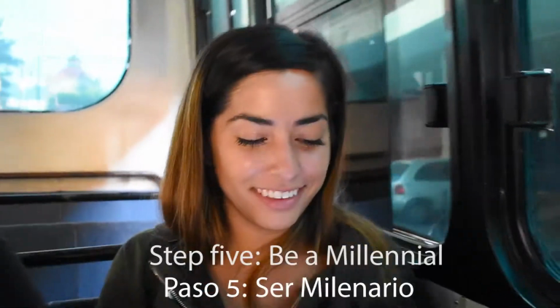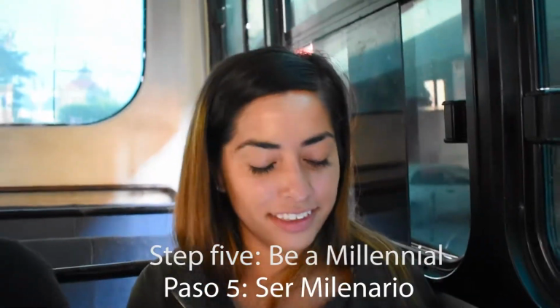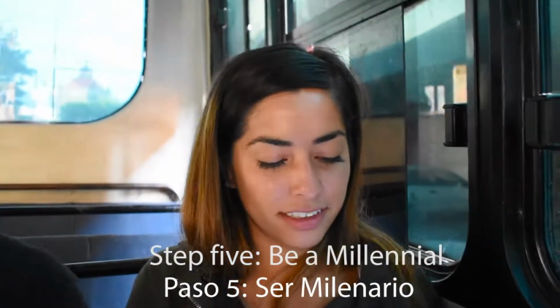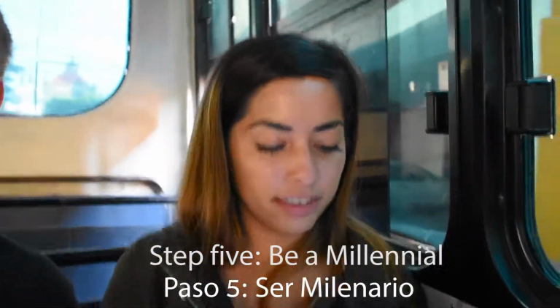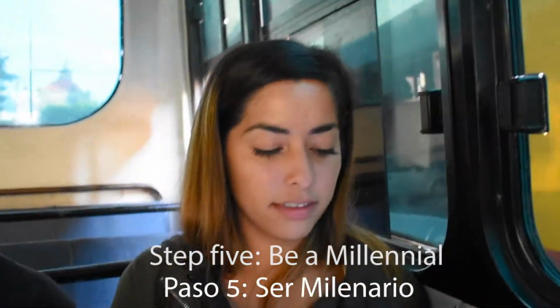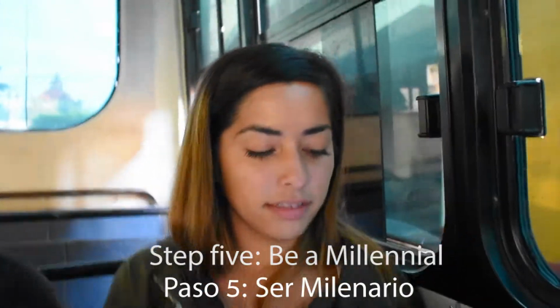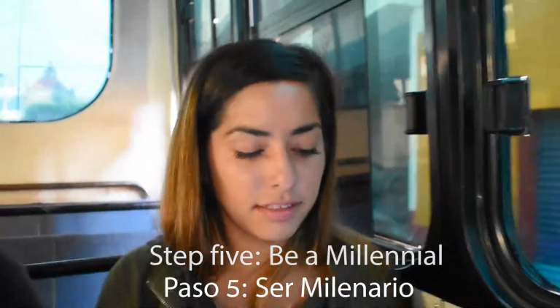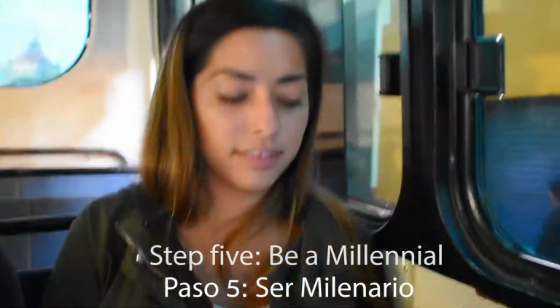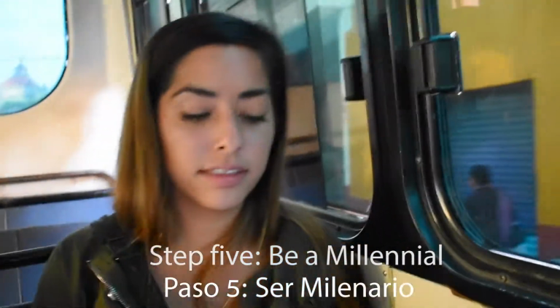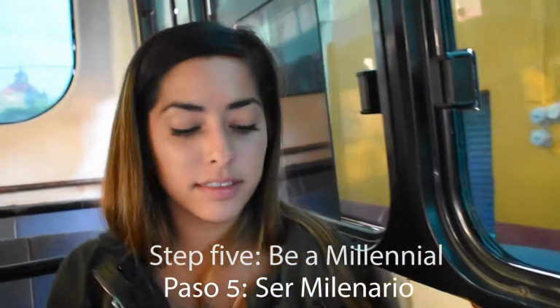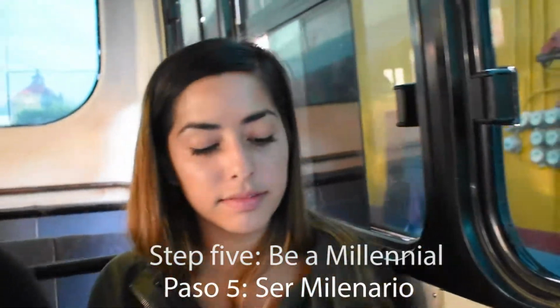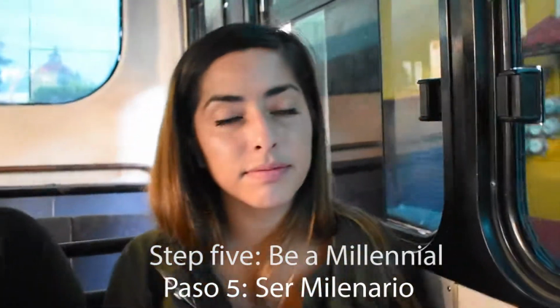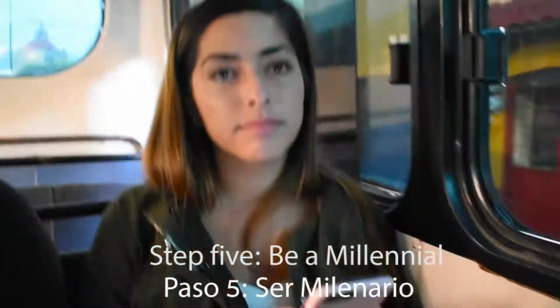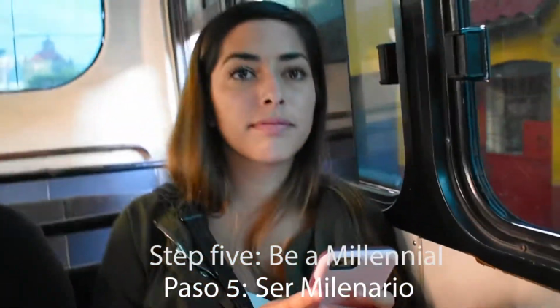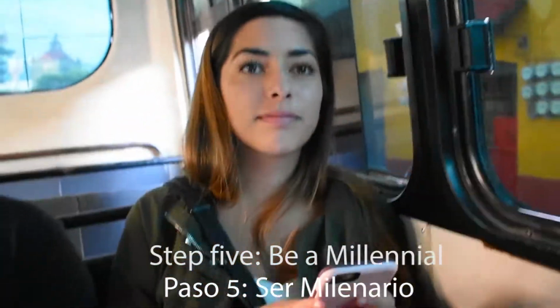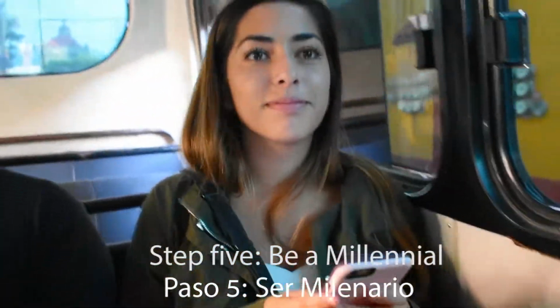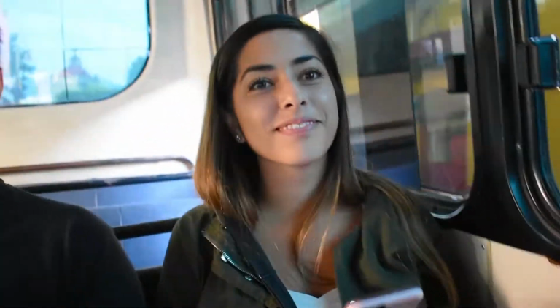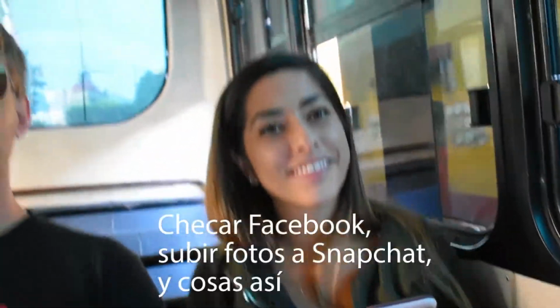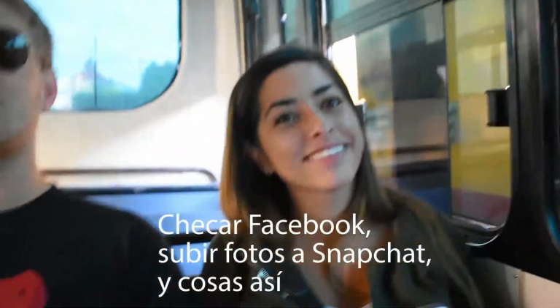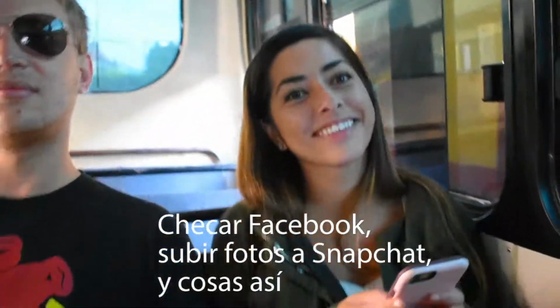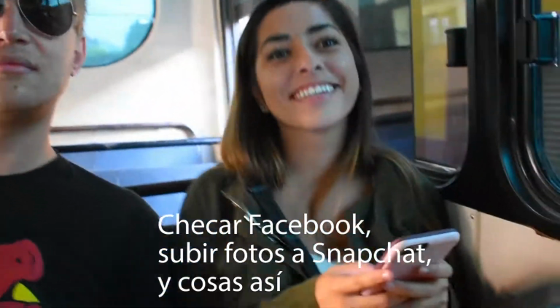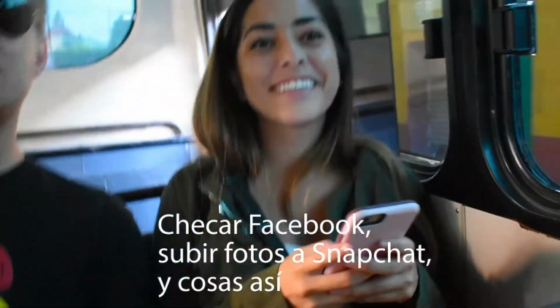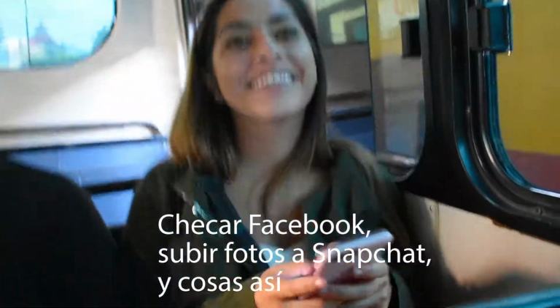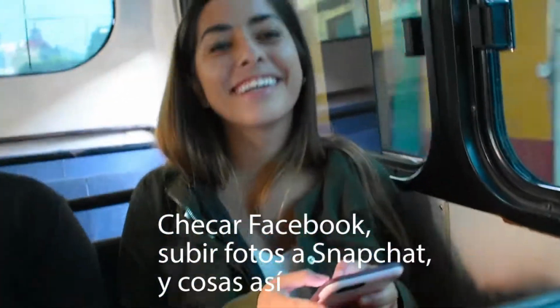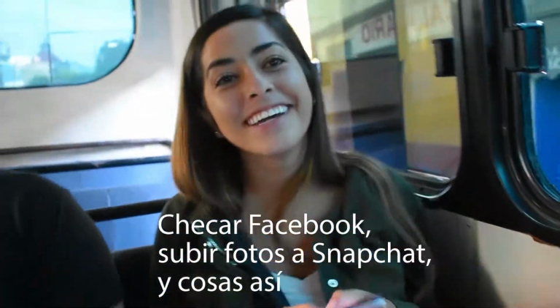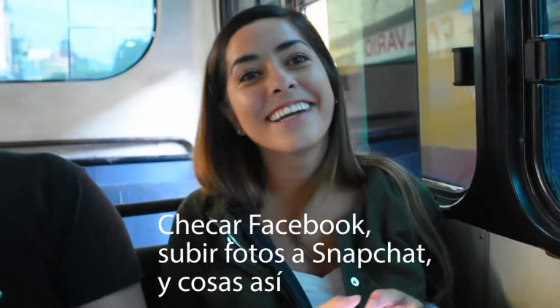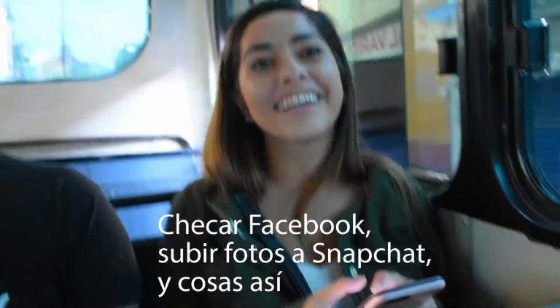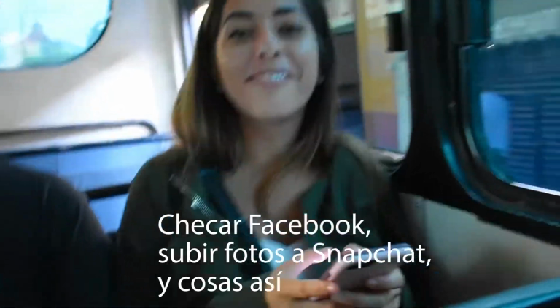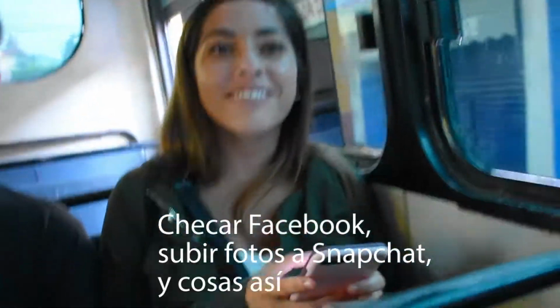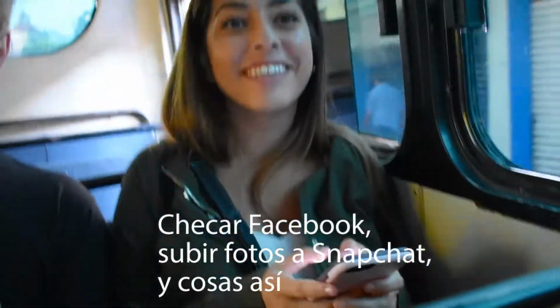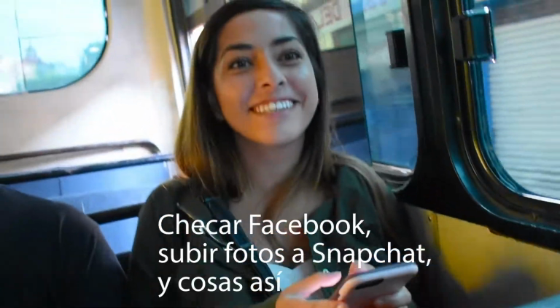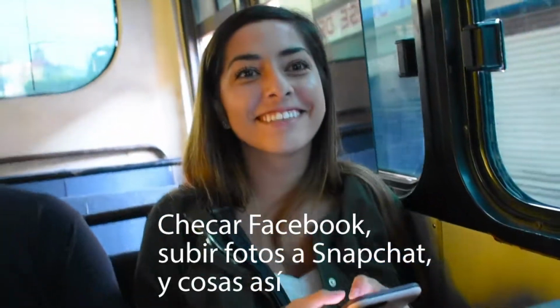Step five: play on your phone on the bus. Check Facebook, post on Snapchat, all that fun stuff.